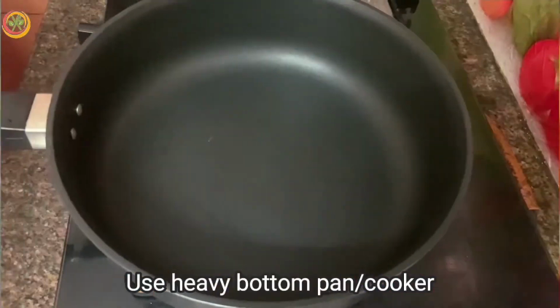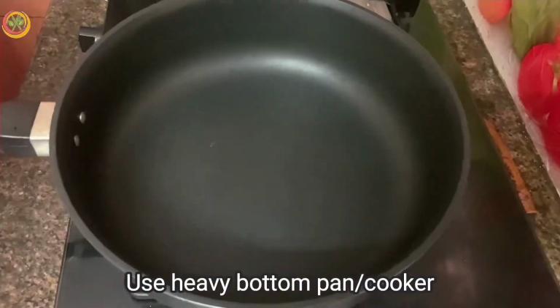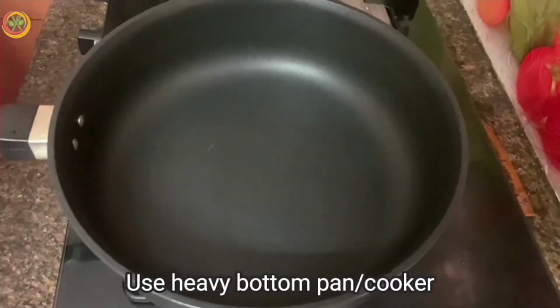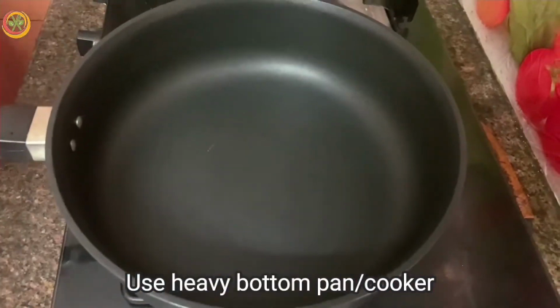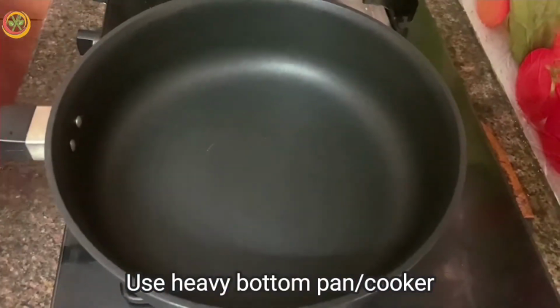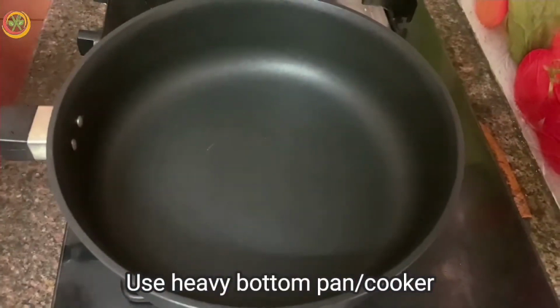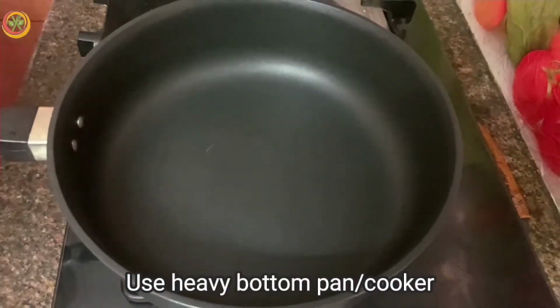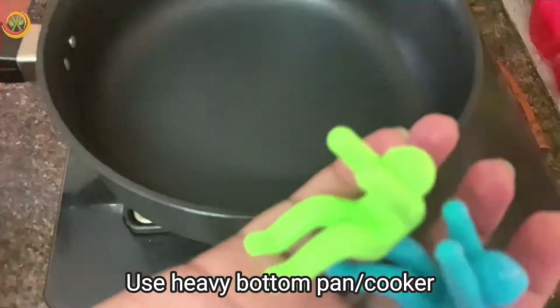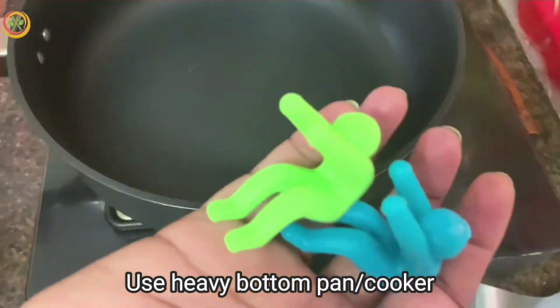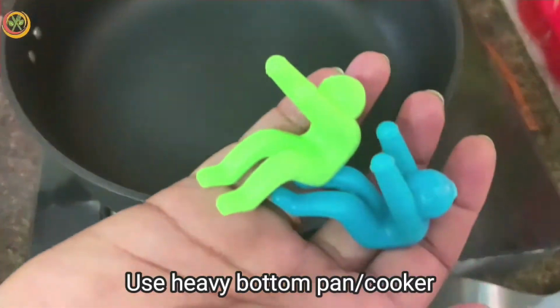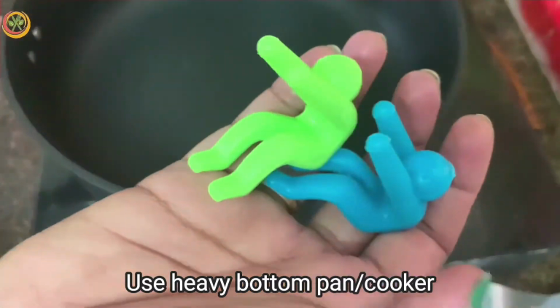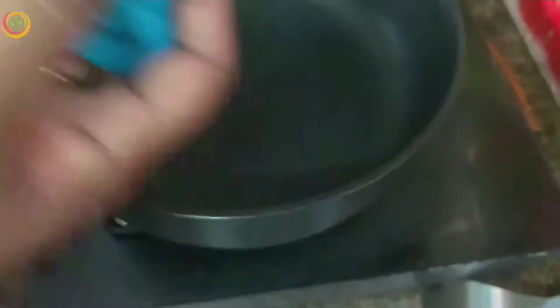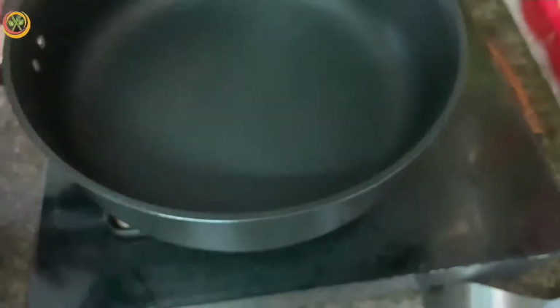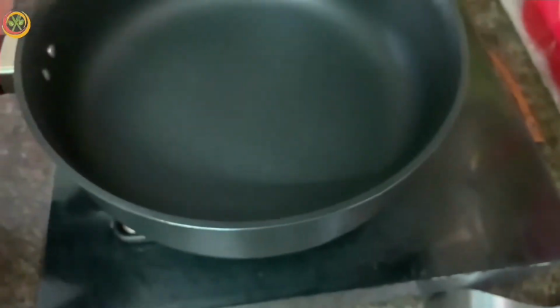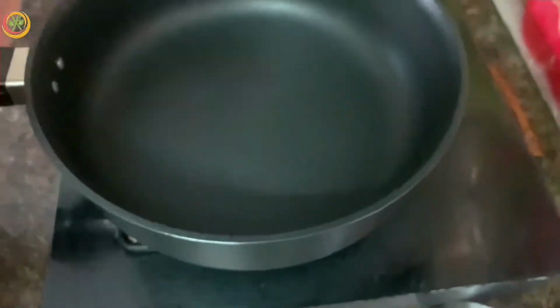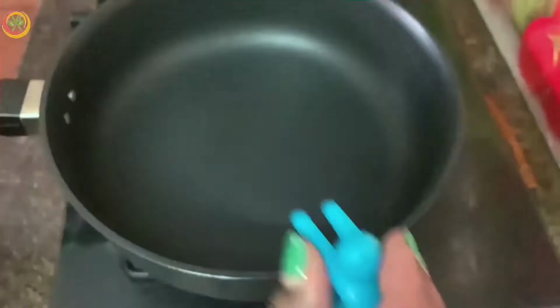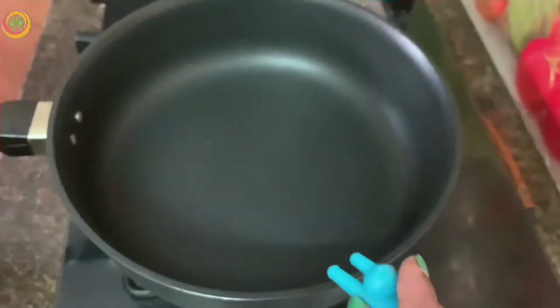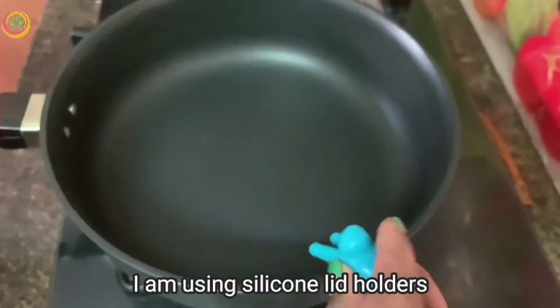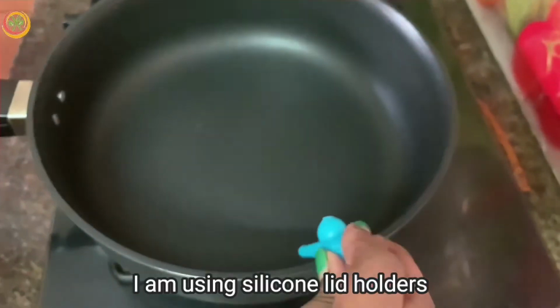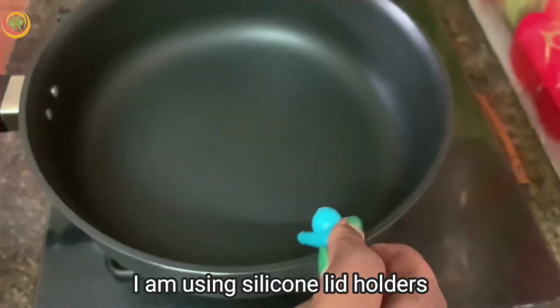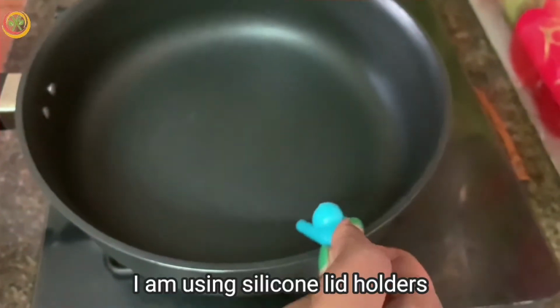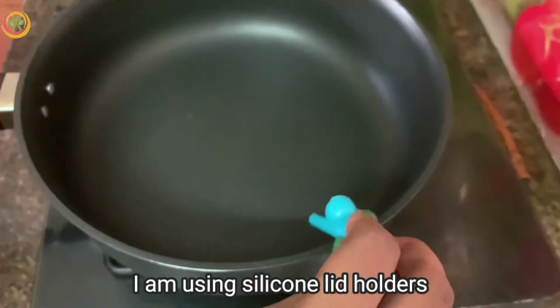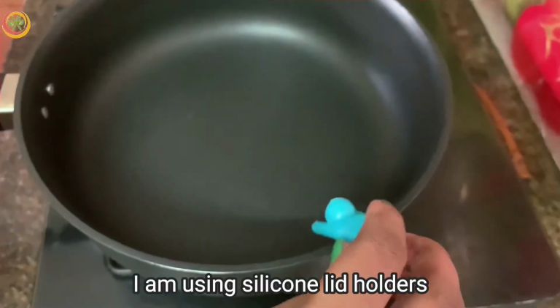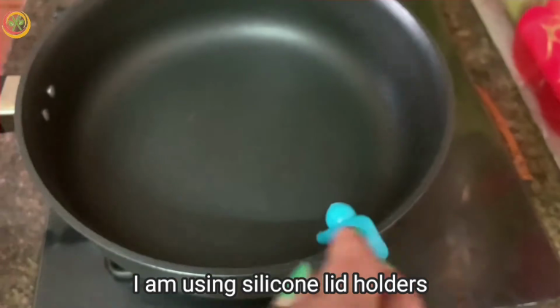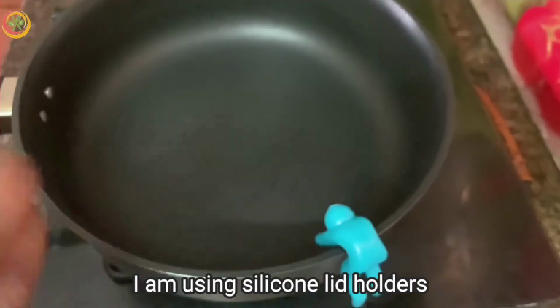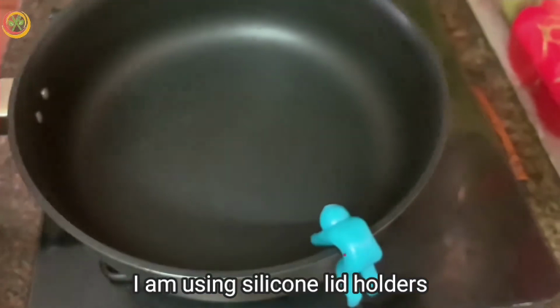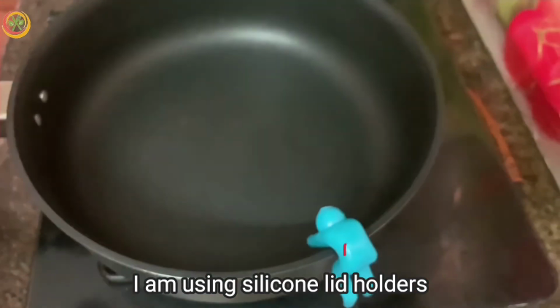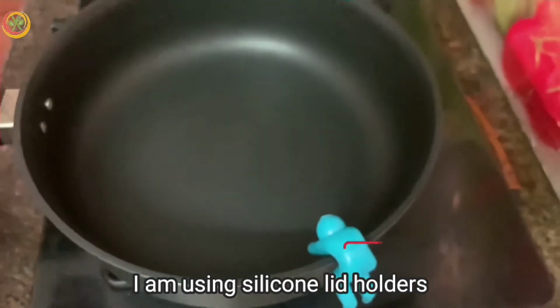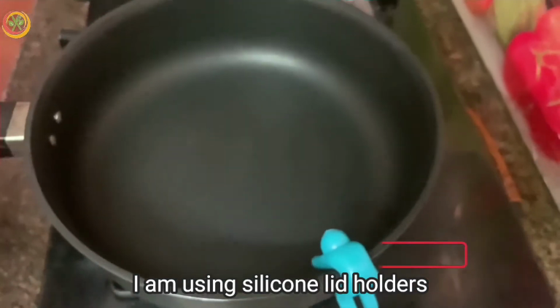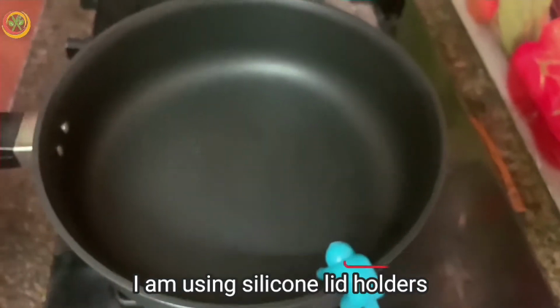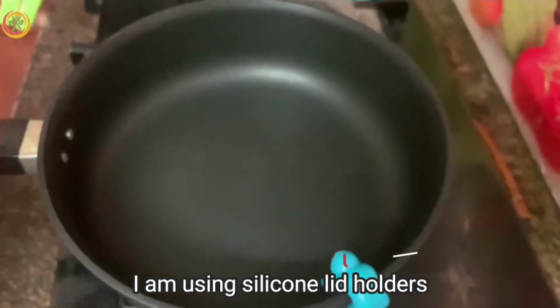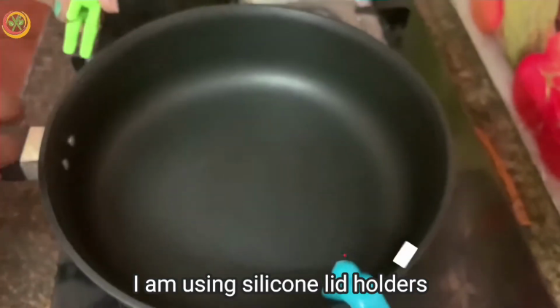I am using a heavy-bottom pan and a cooker, along with two silicone lid holders.